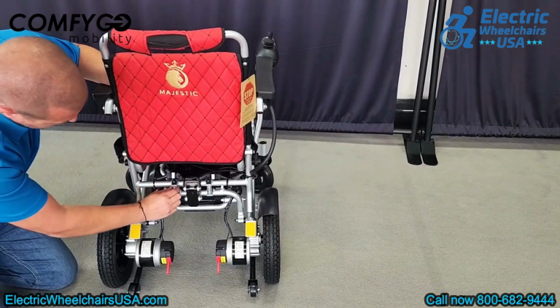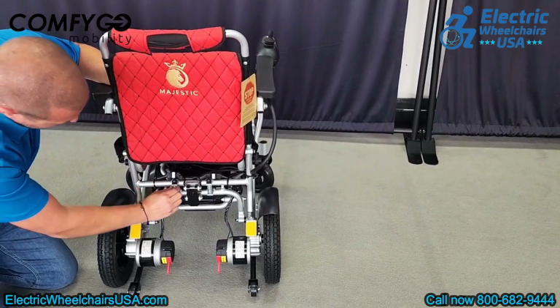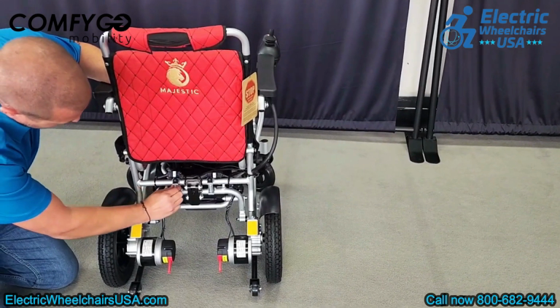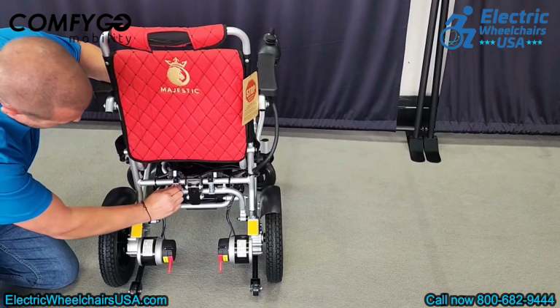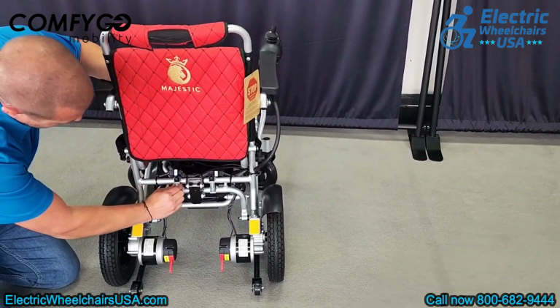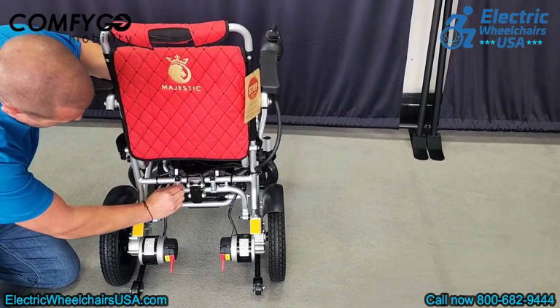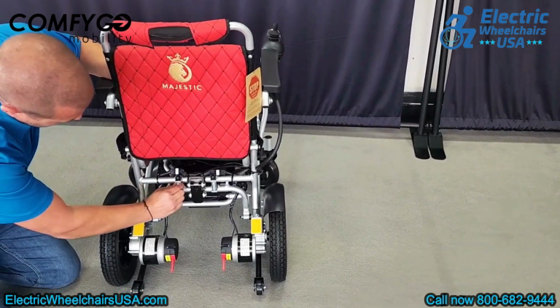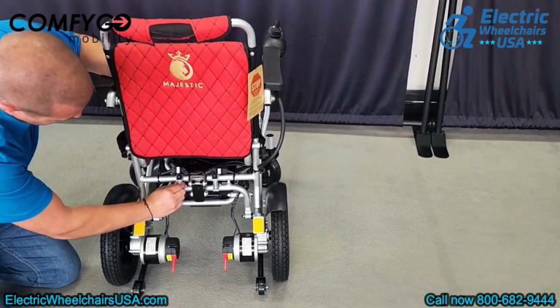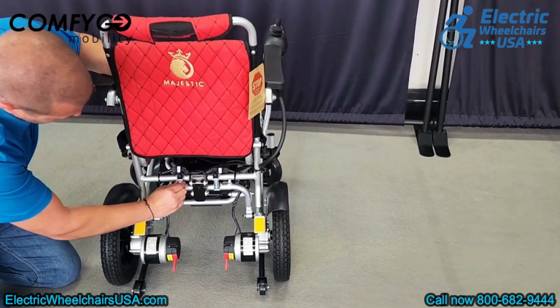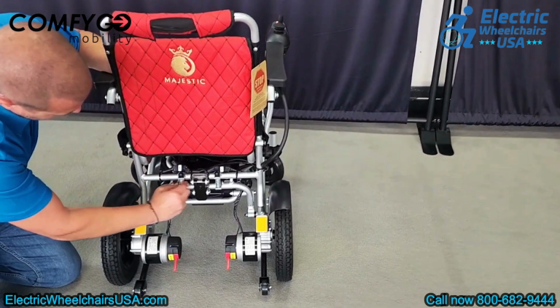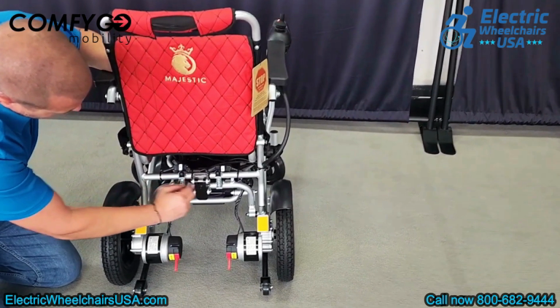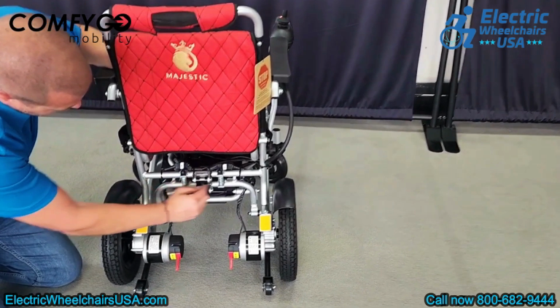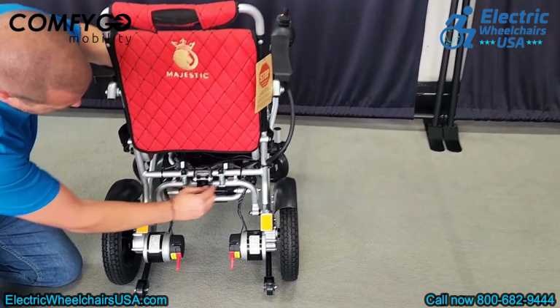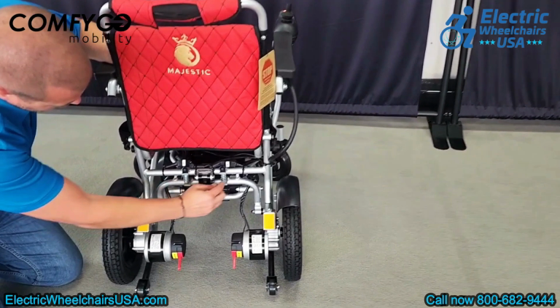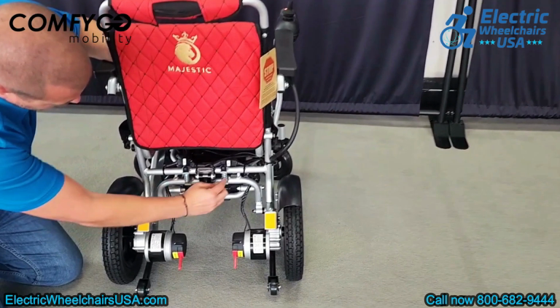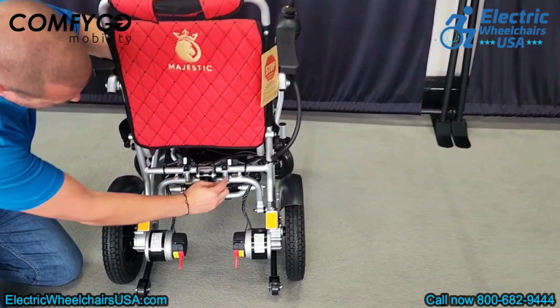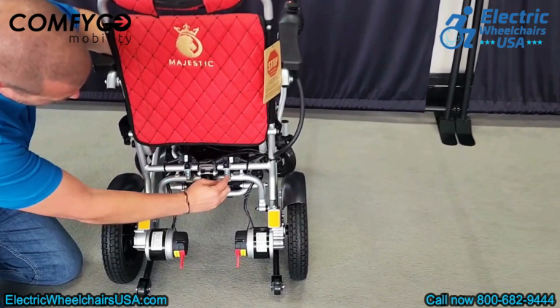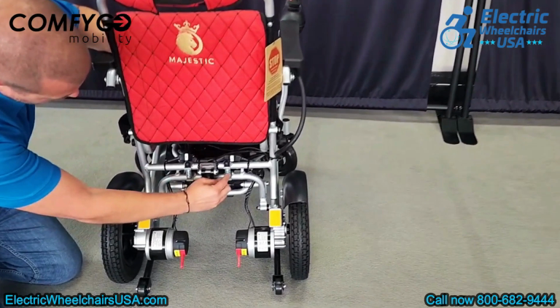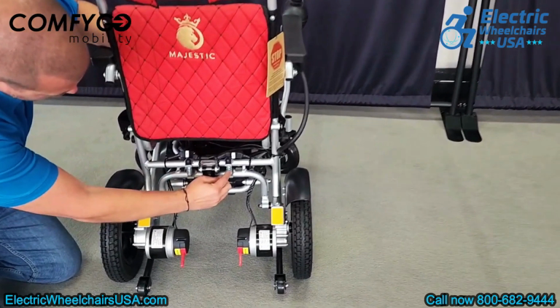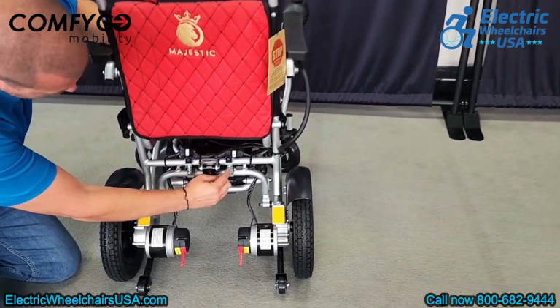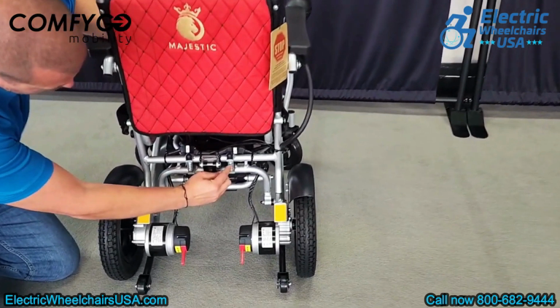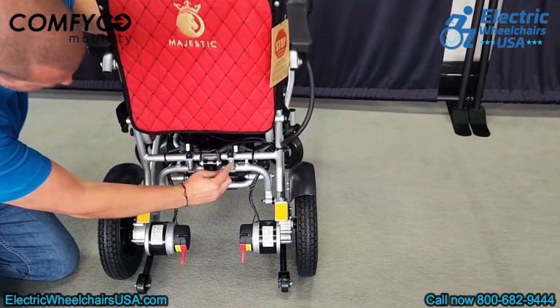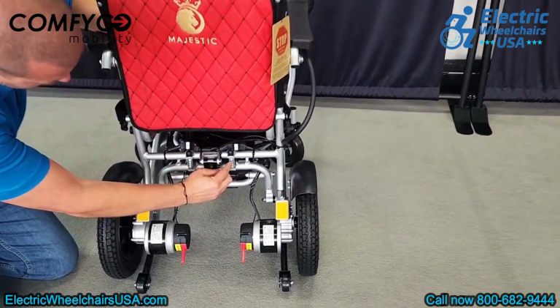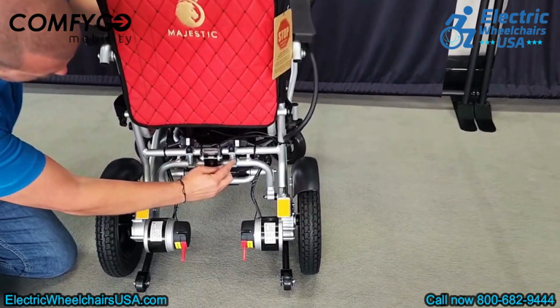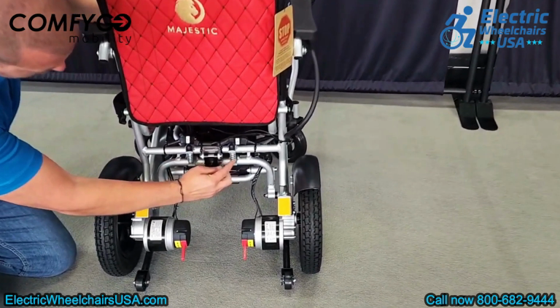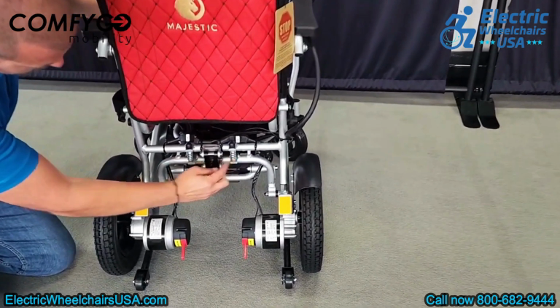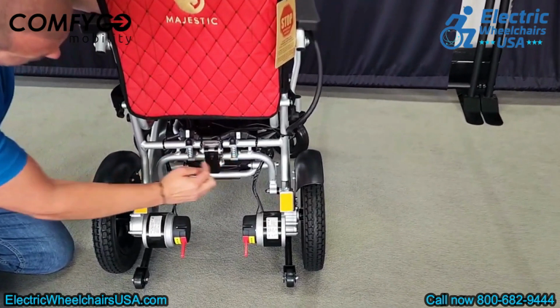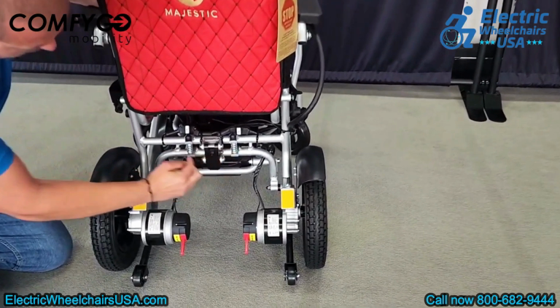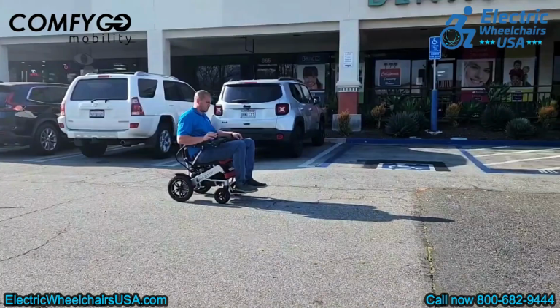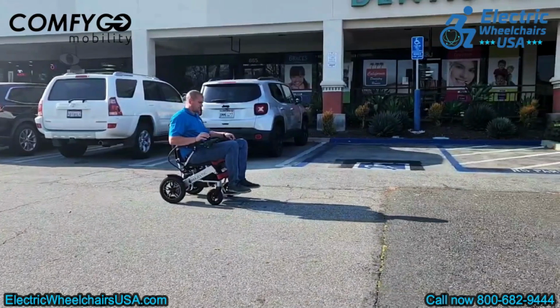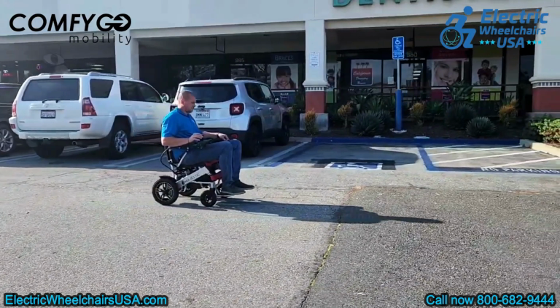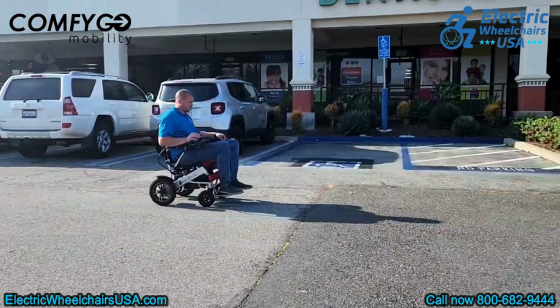At the back, there are two suspension springs designed to absorb shocks when traveling over uneven terrain, ensuring a smoother ride.